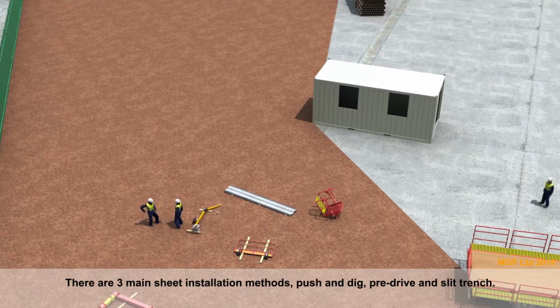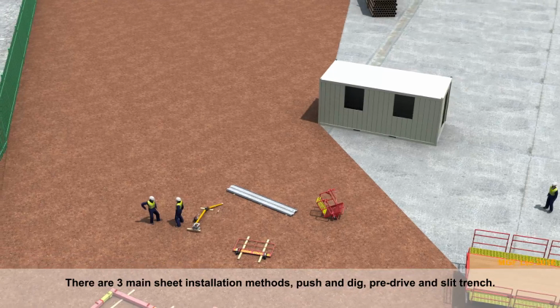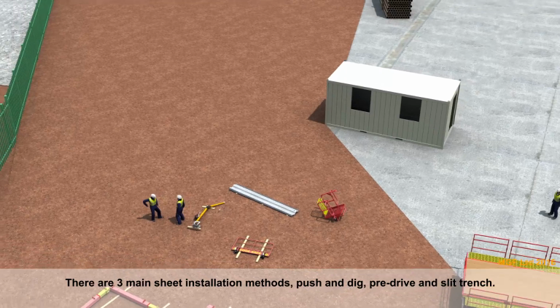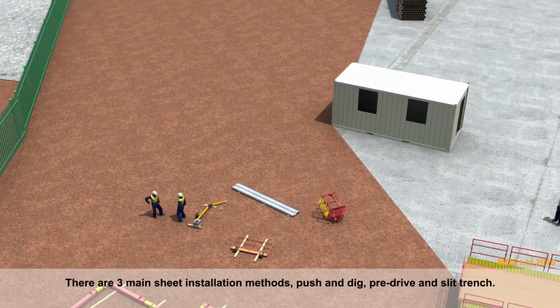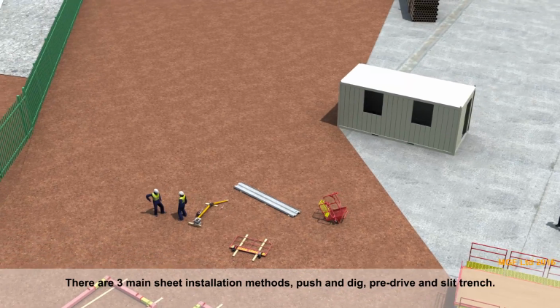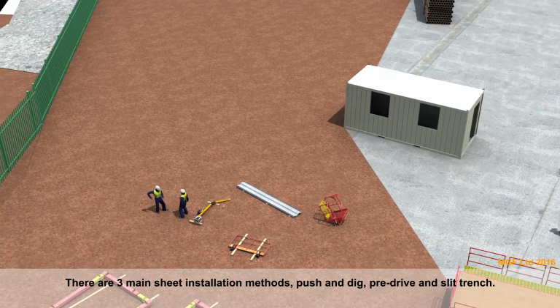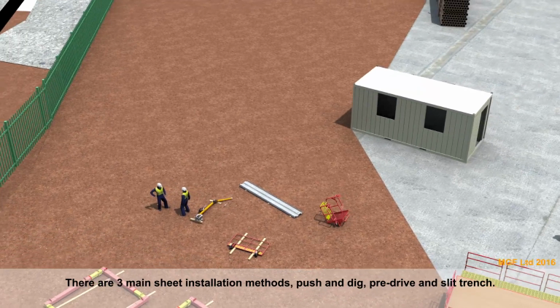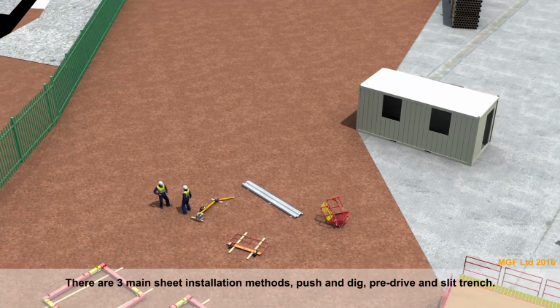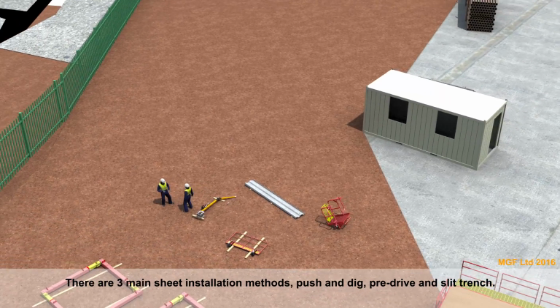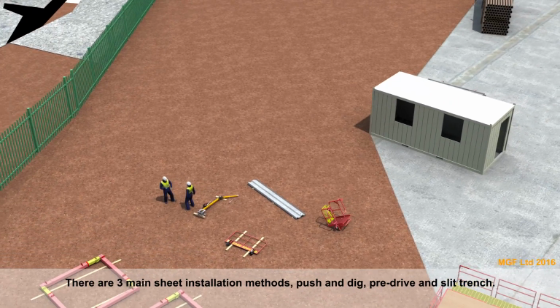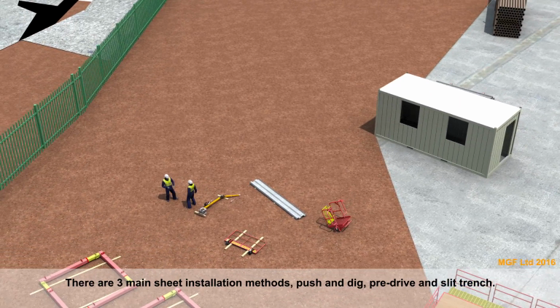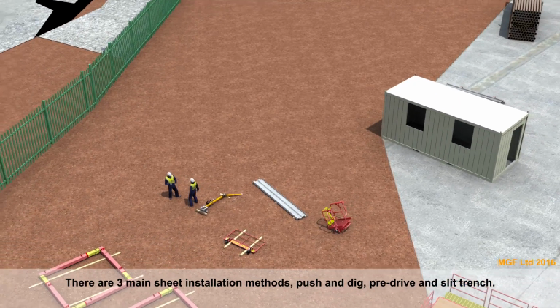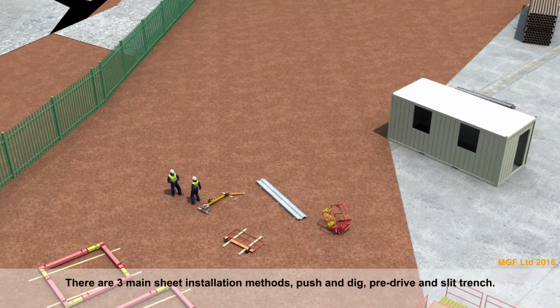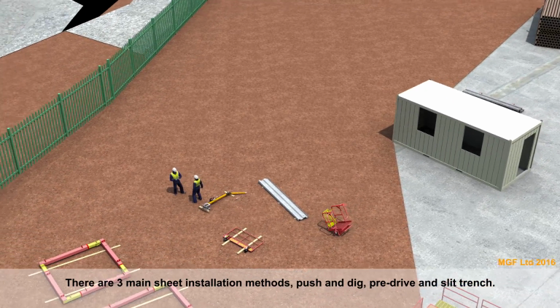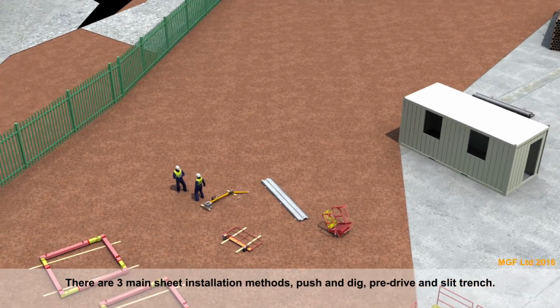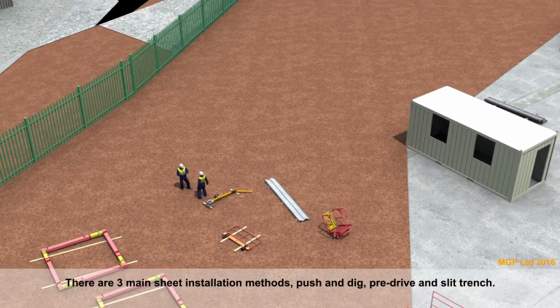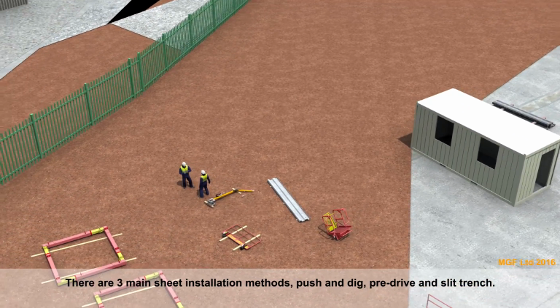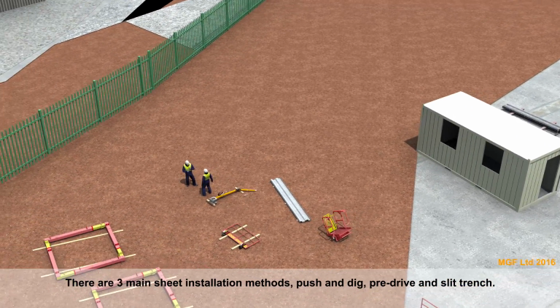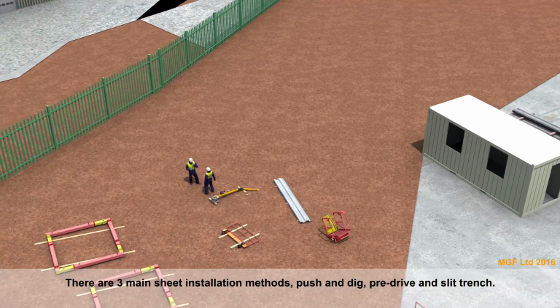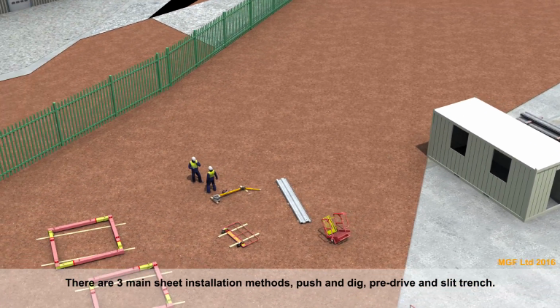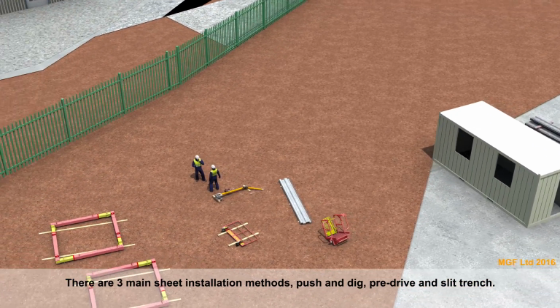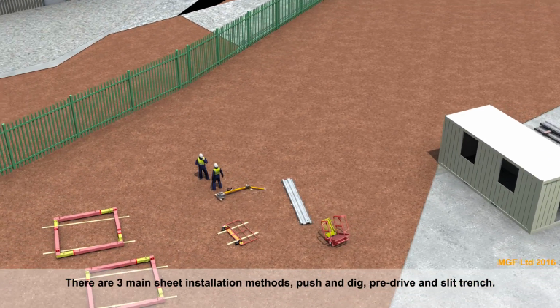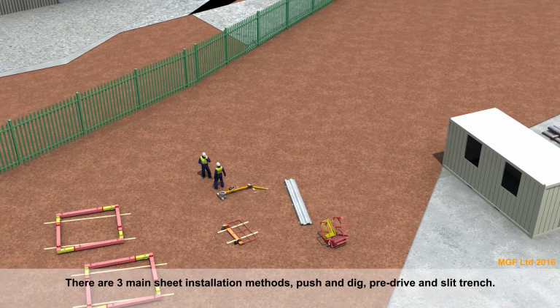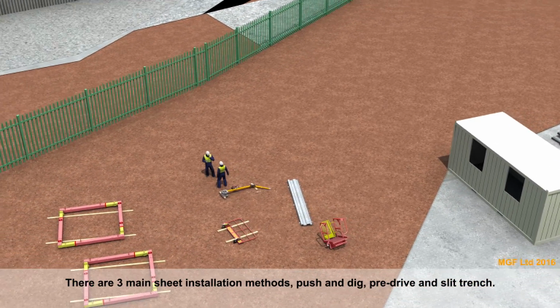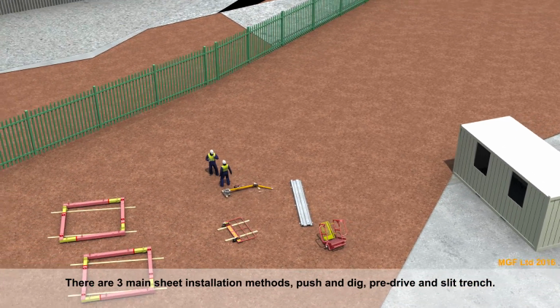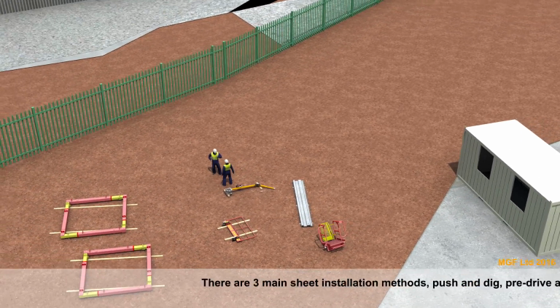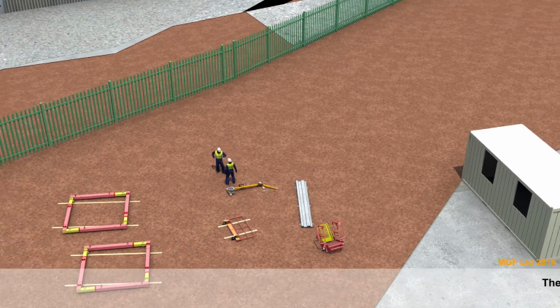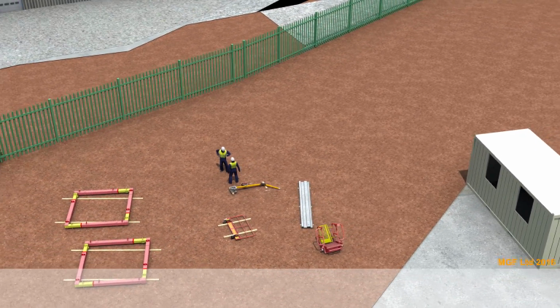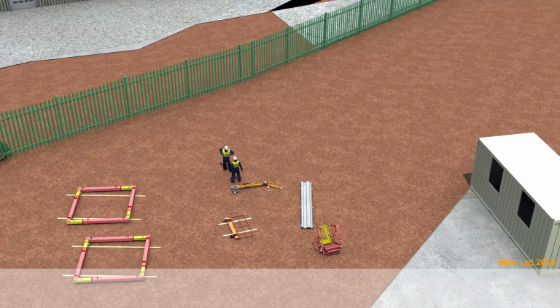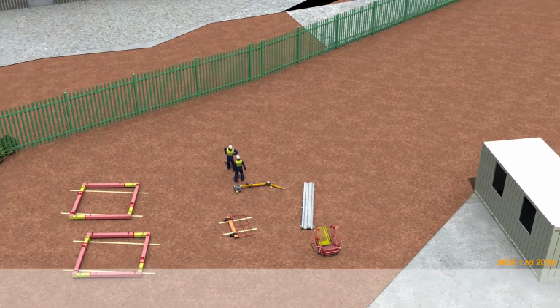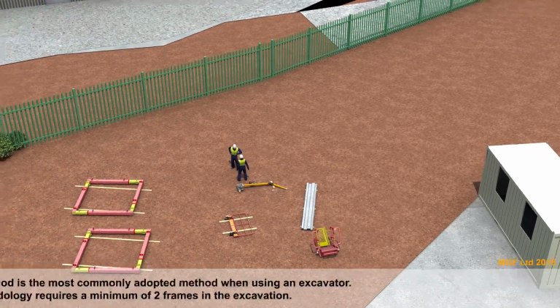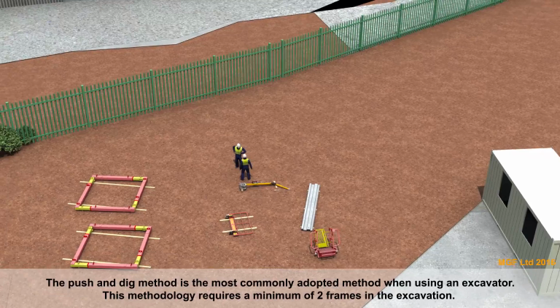There are three main sheet installation methods: push and dig, pre-drive, and slit trench.